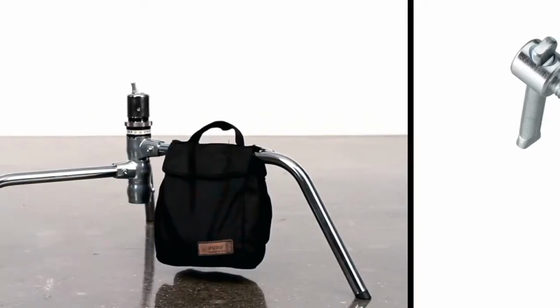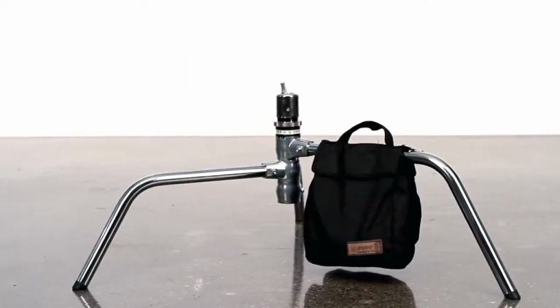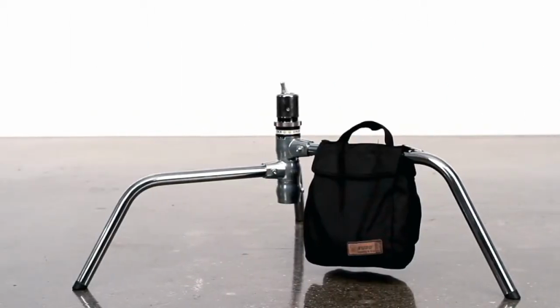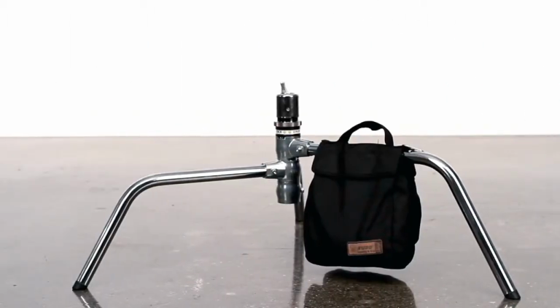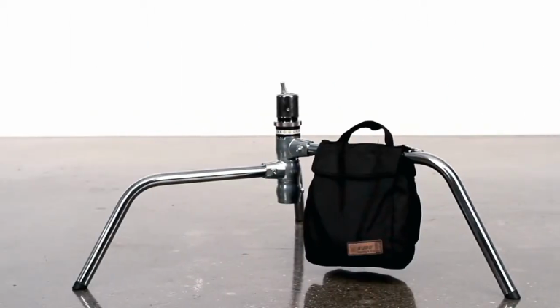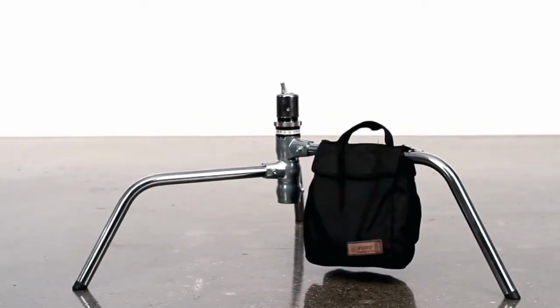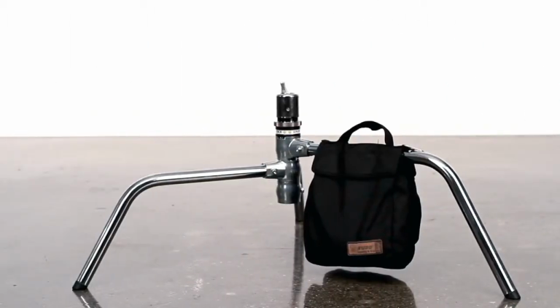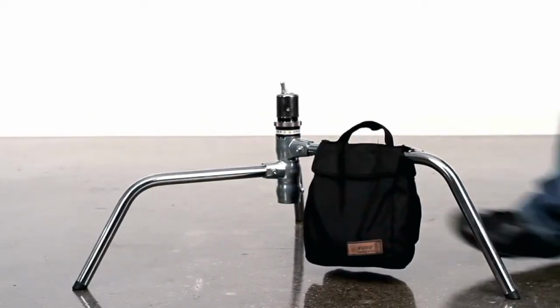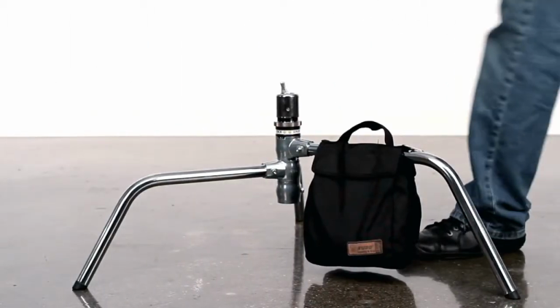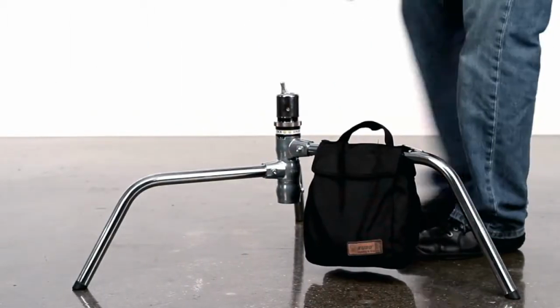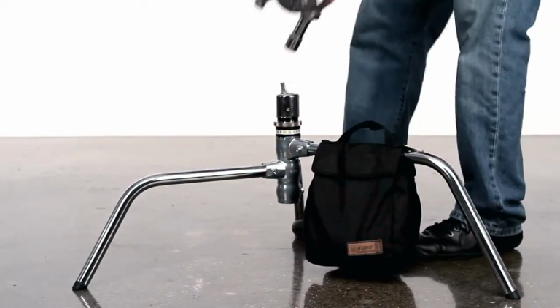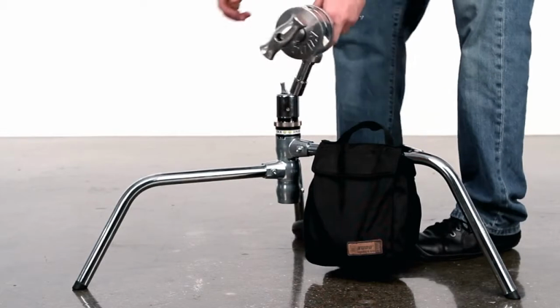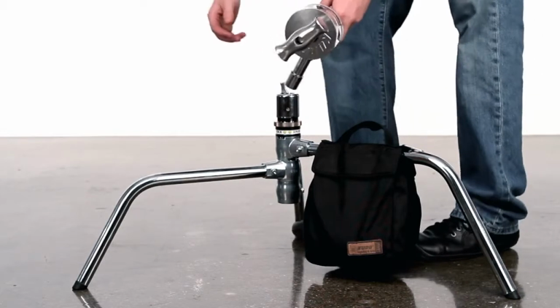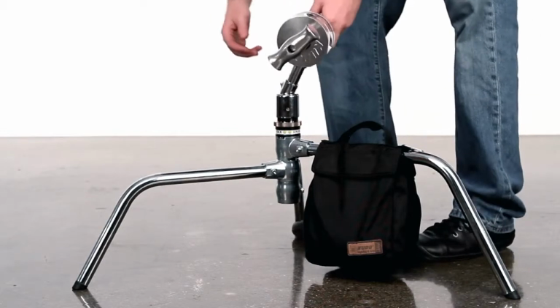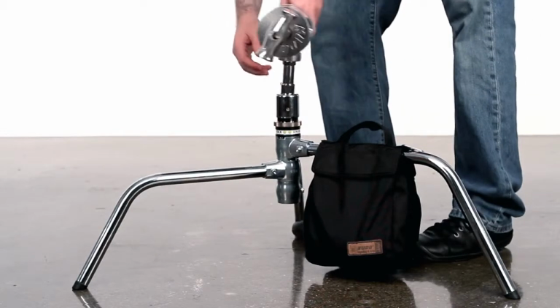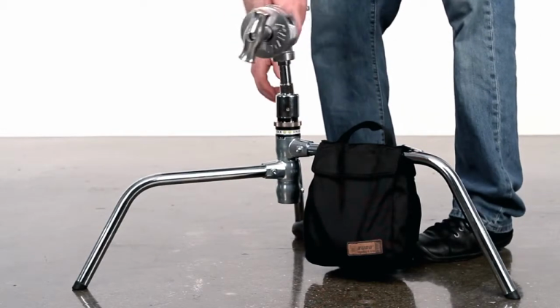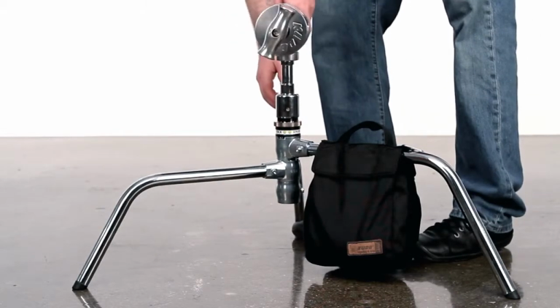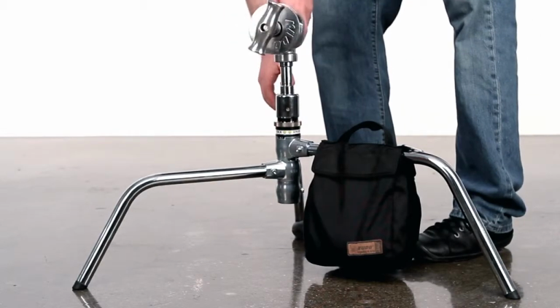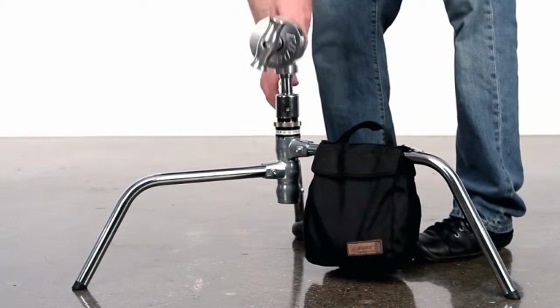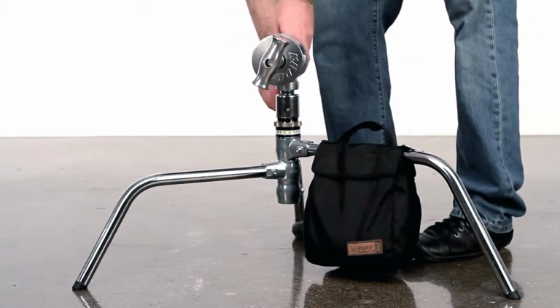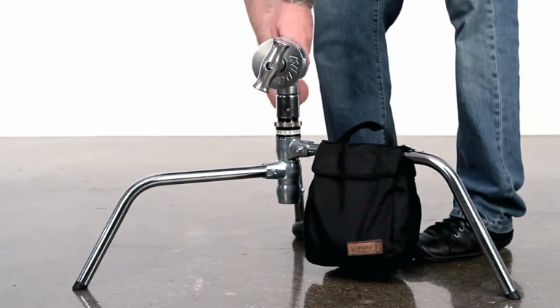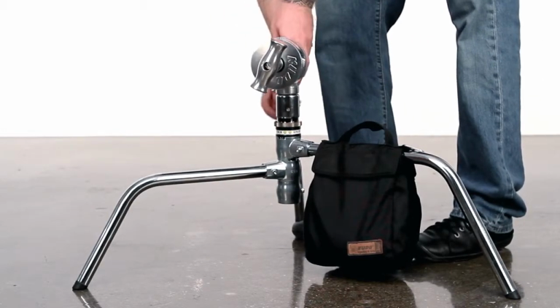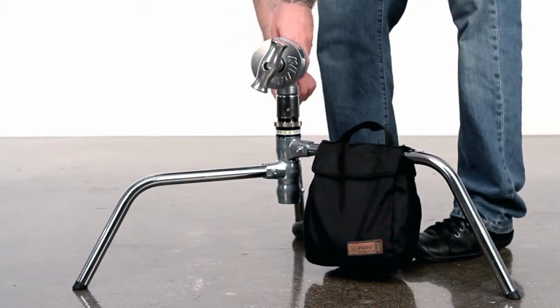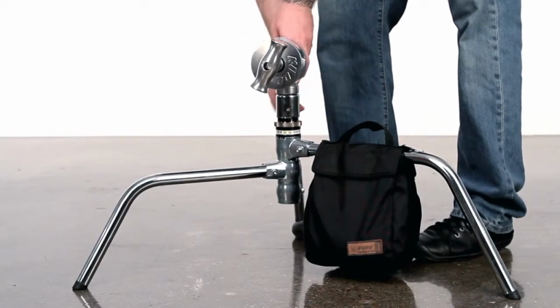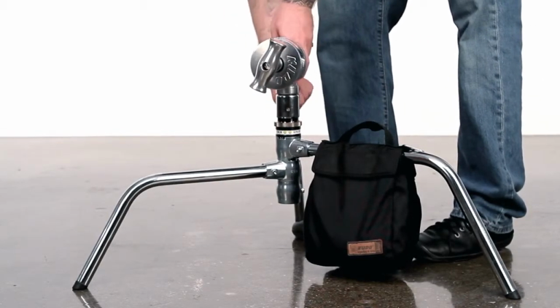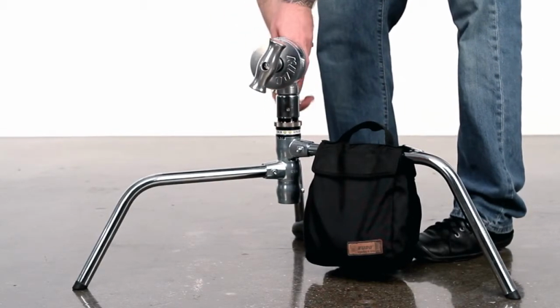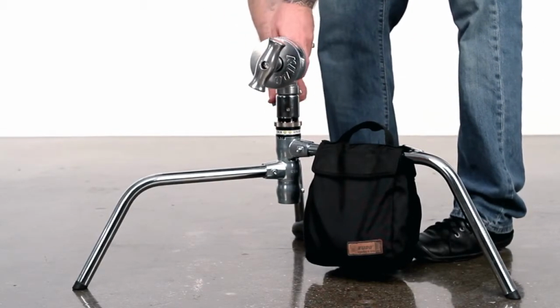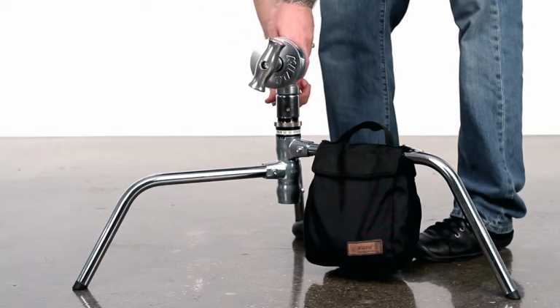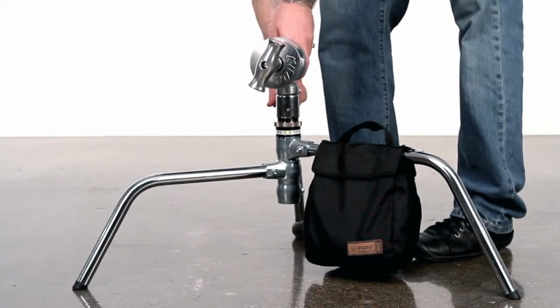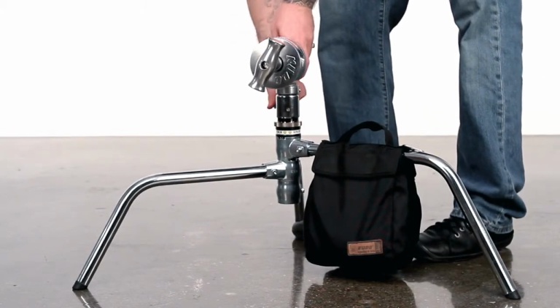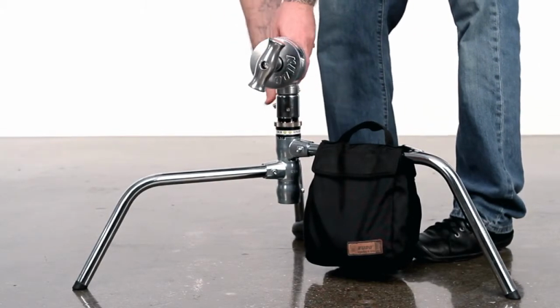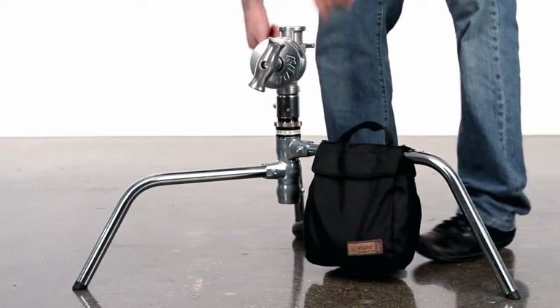The junior mounting pin allows this head to be mounted into any junior receiver, such as a turtle base from a c-stand.